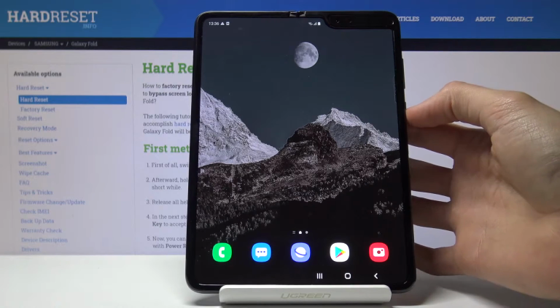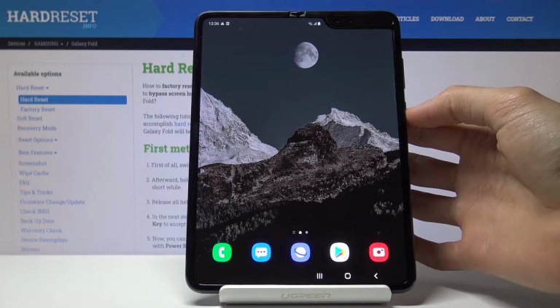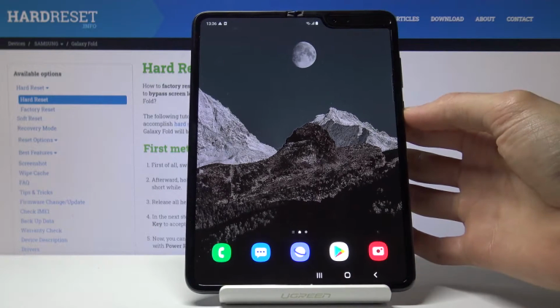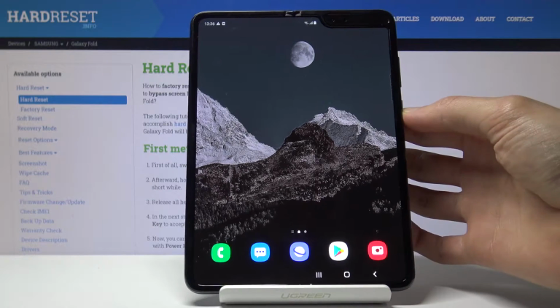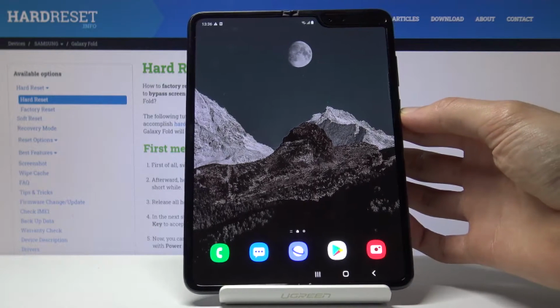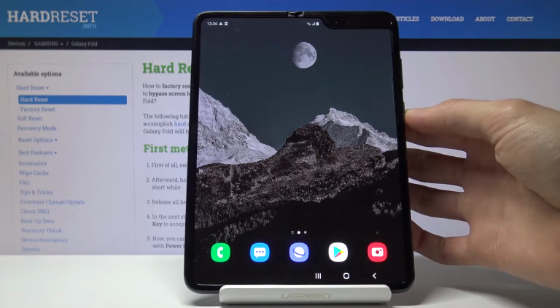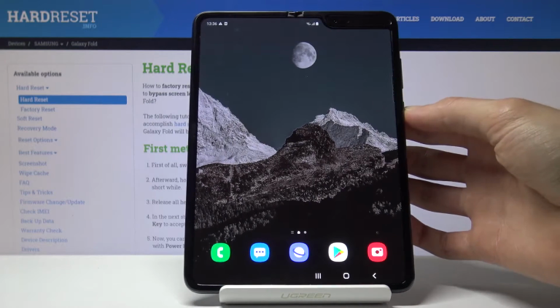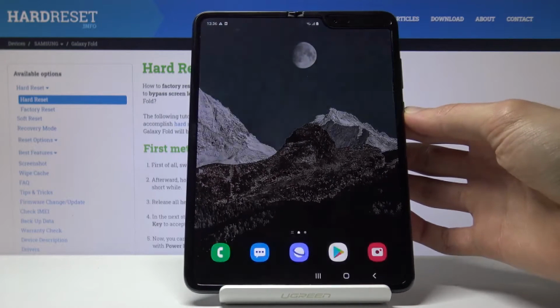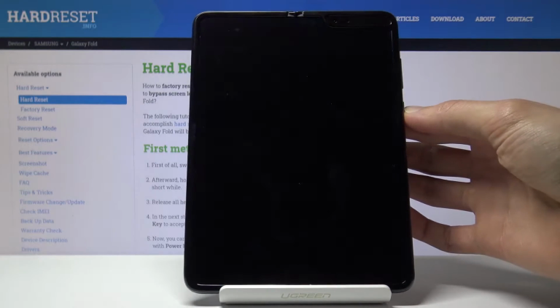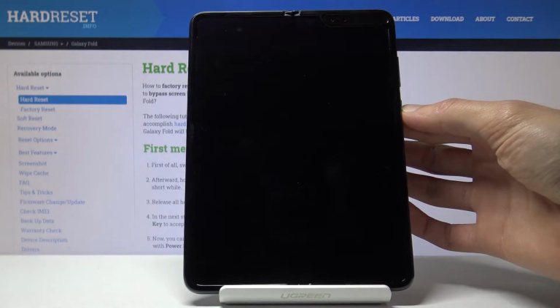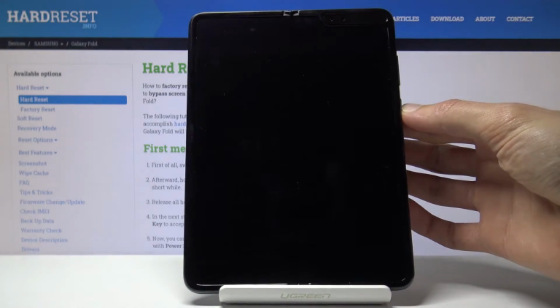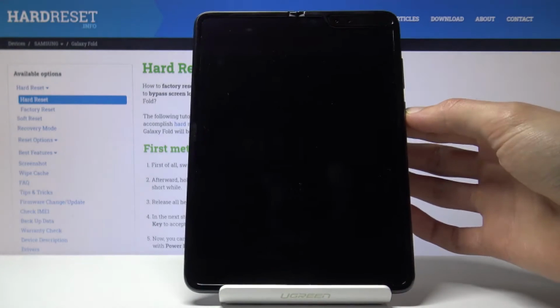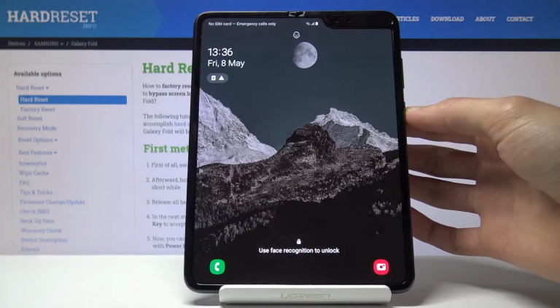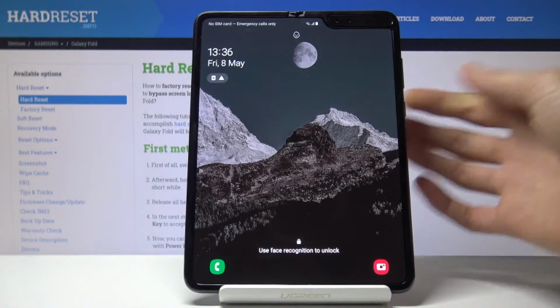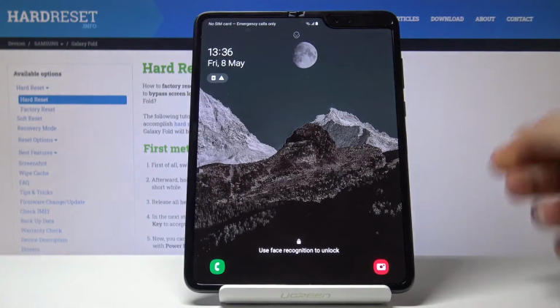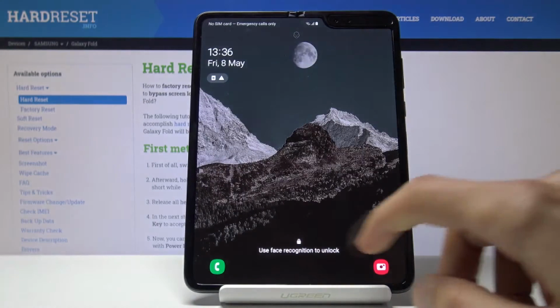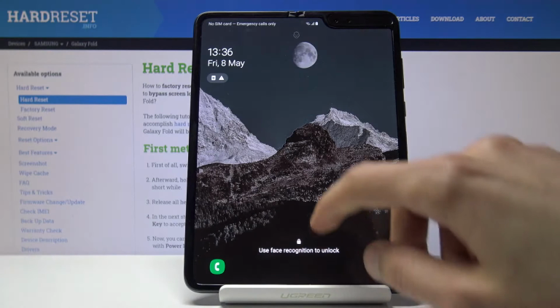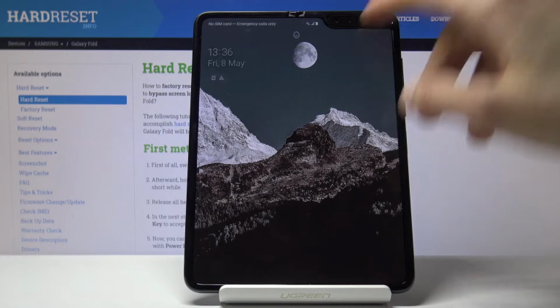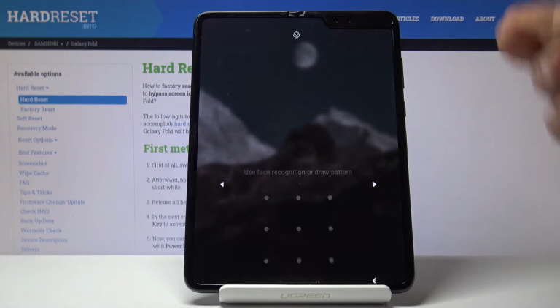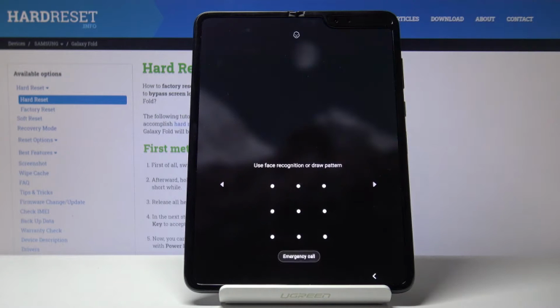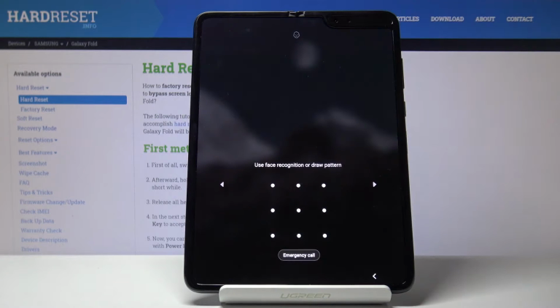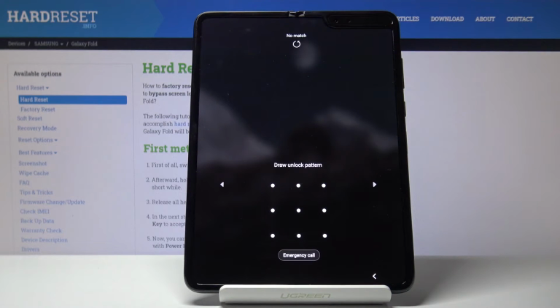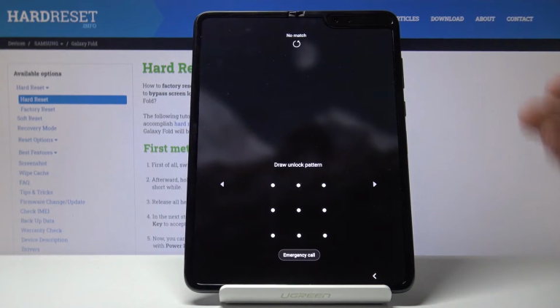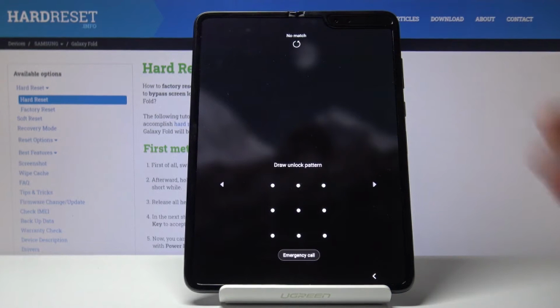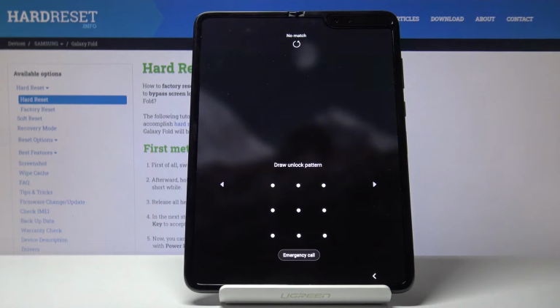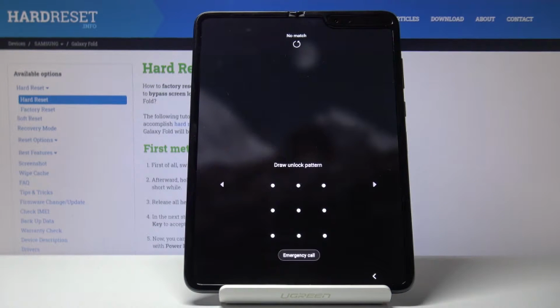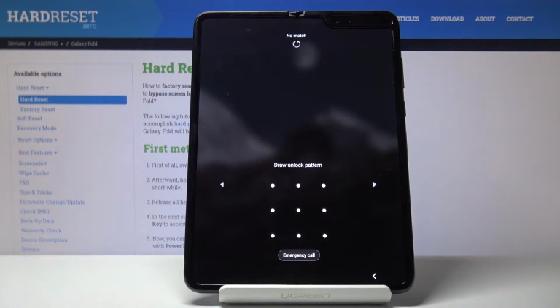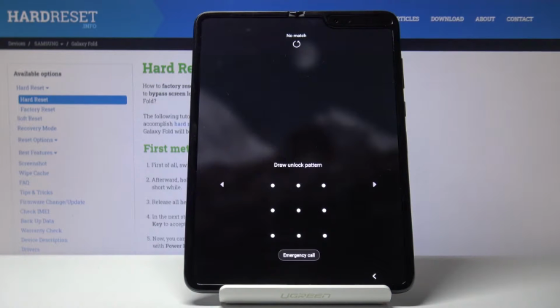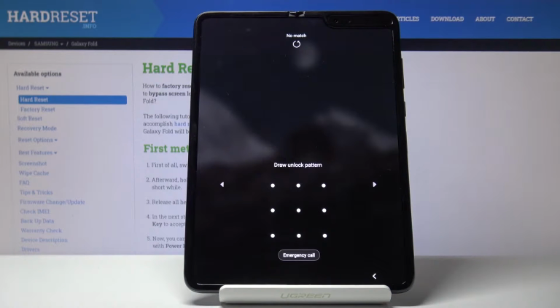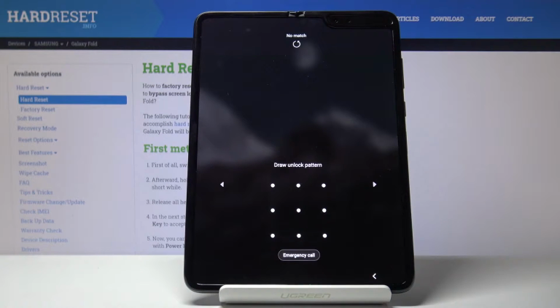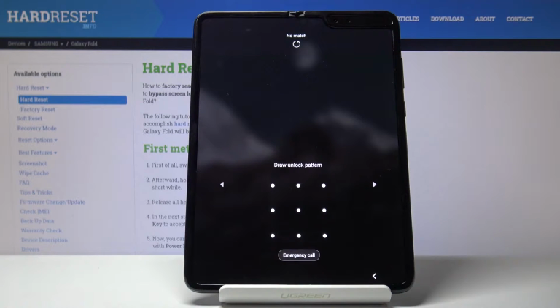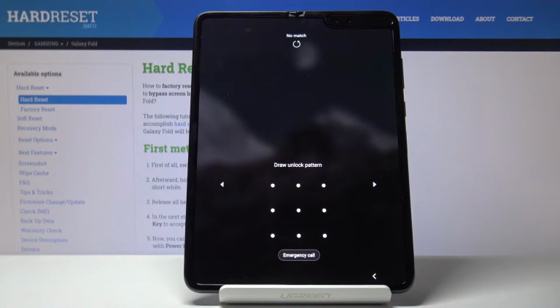Let me just quickly lock the device — you can see that it does have a pattern, and I'm going to proceed from here as though I don't know it.